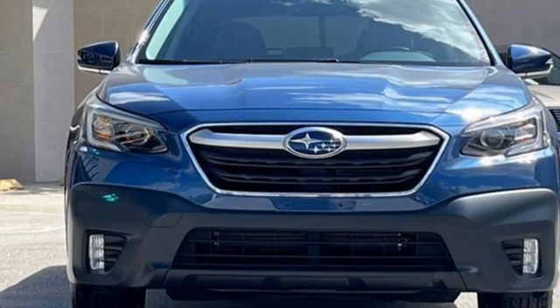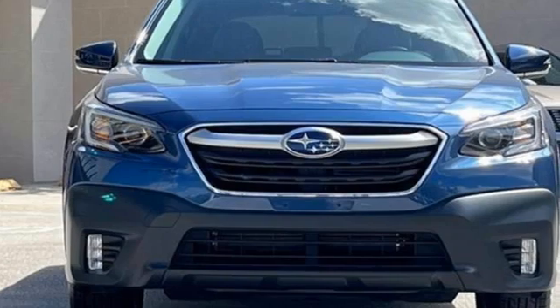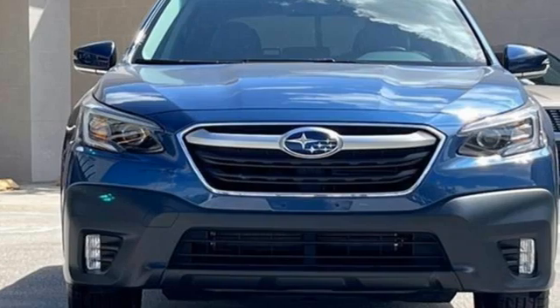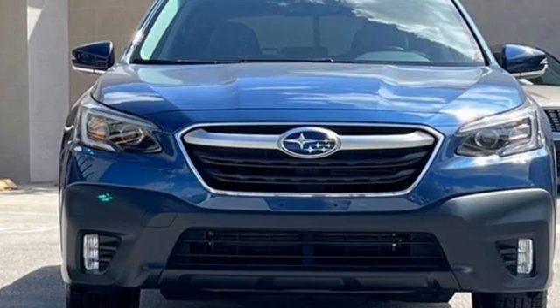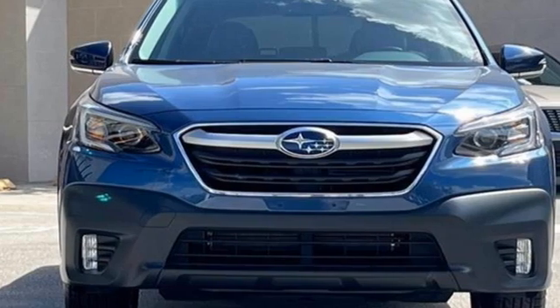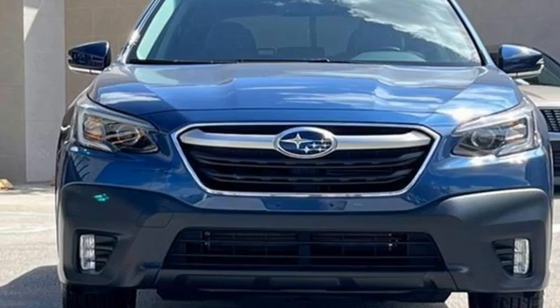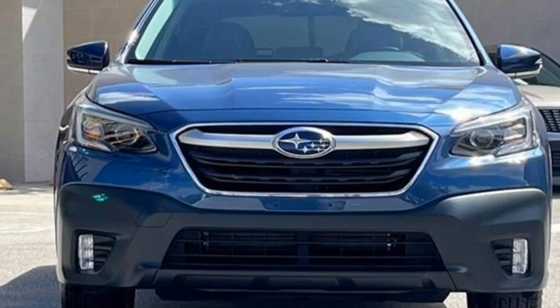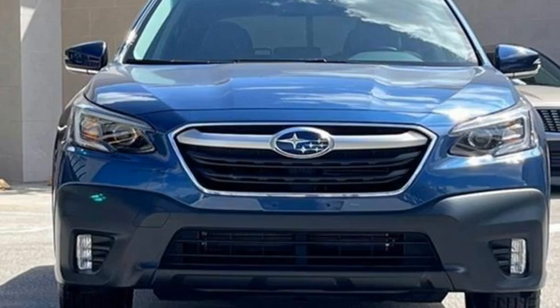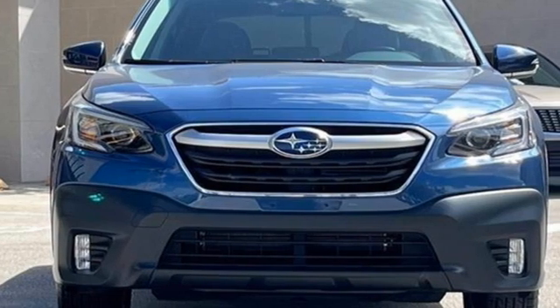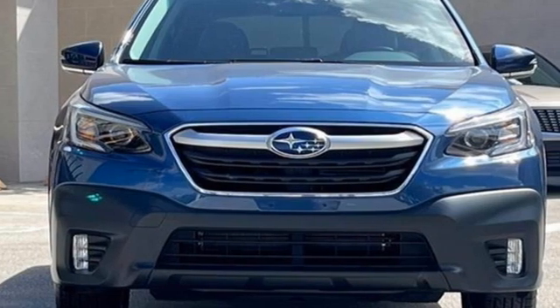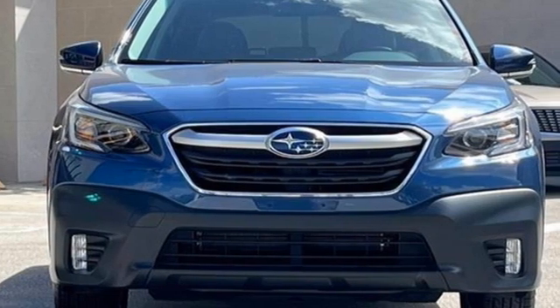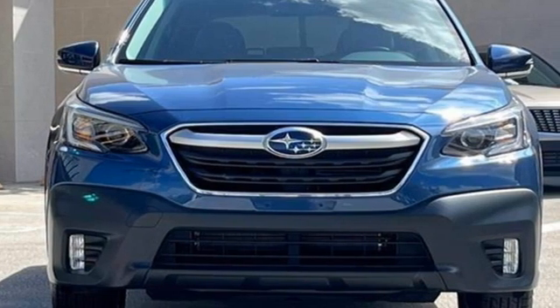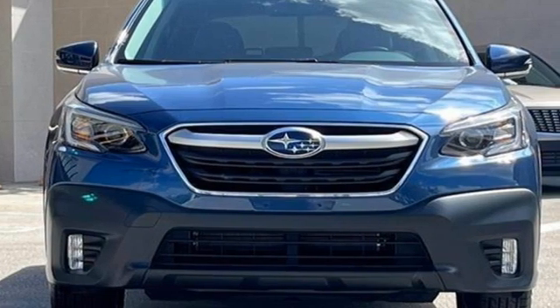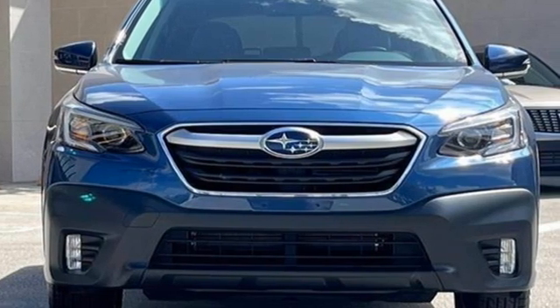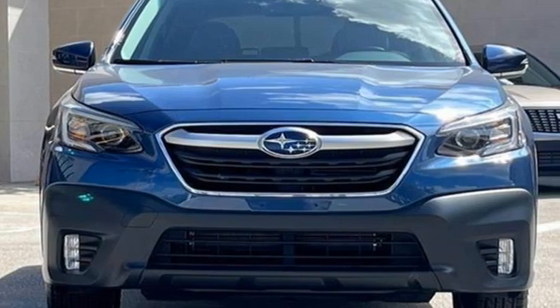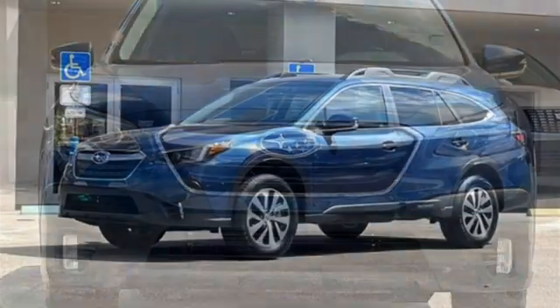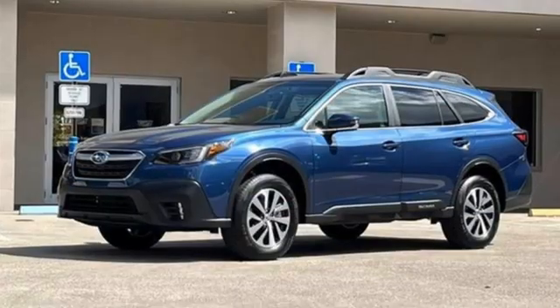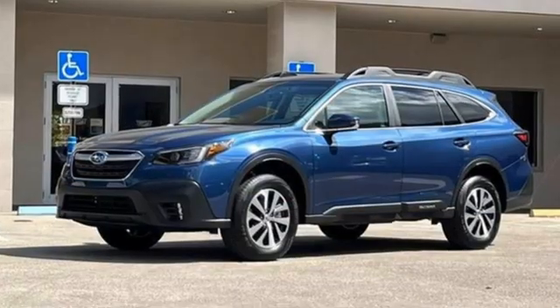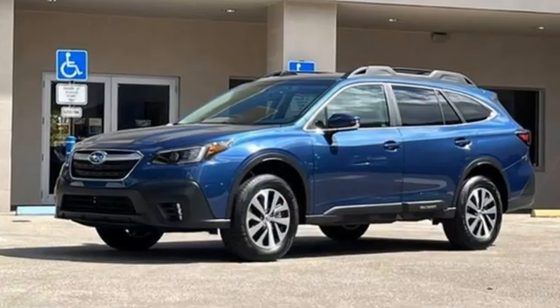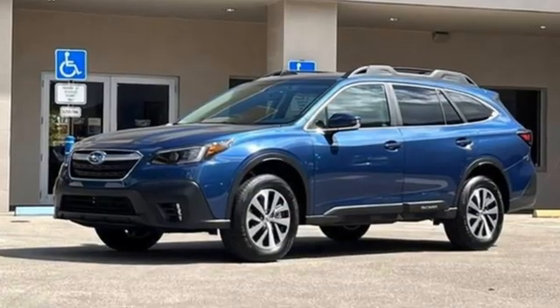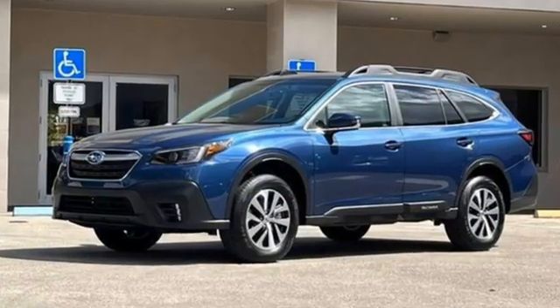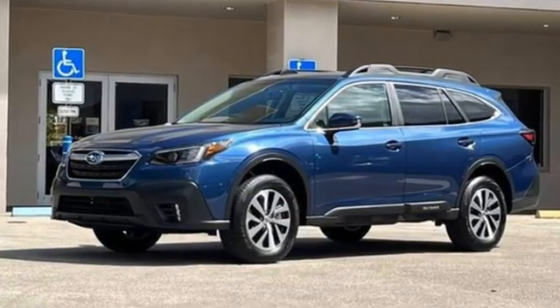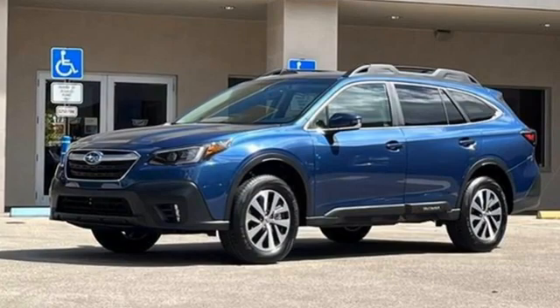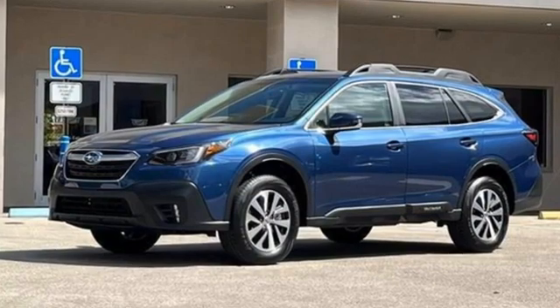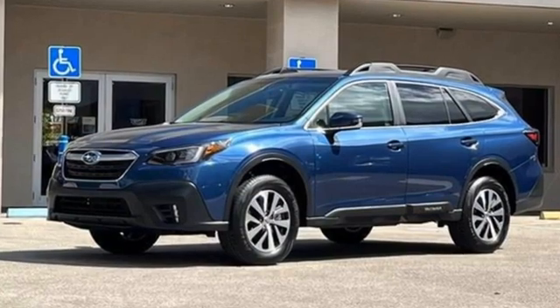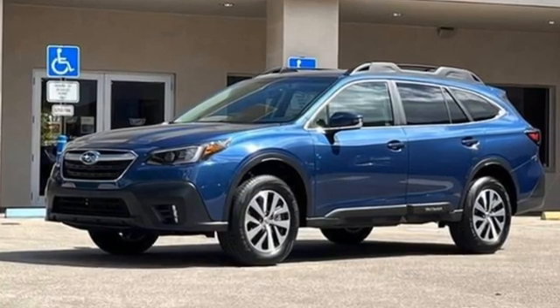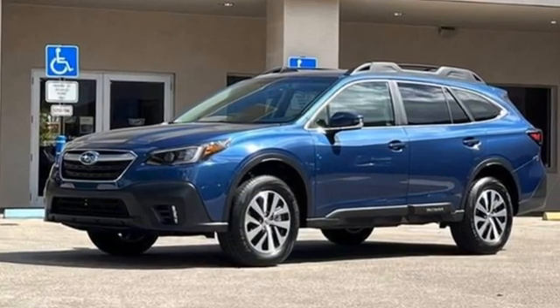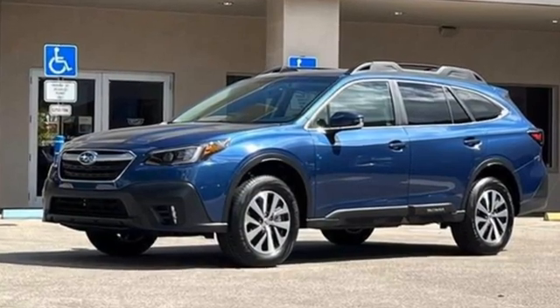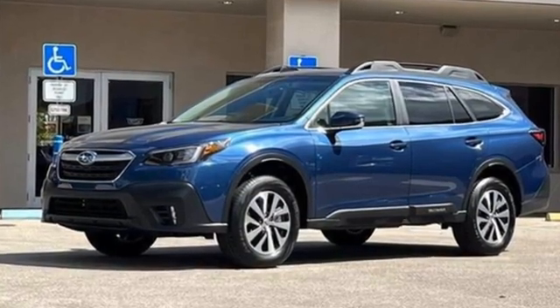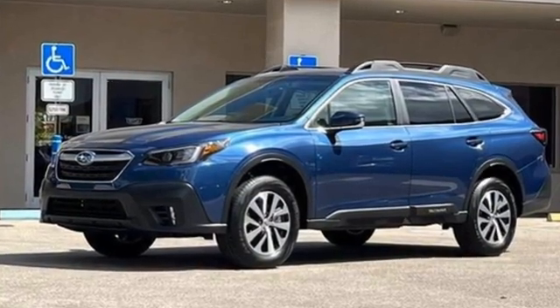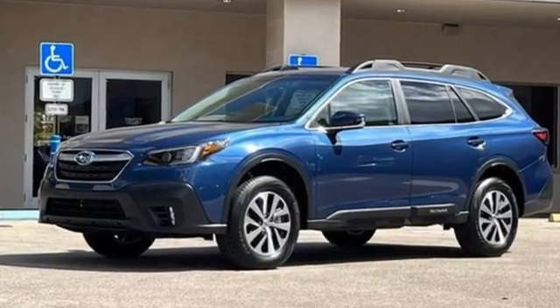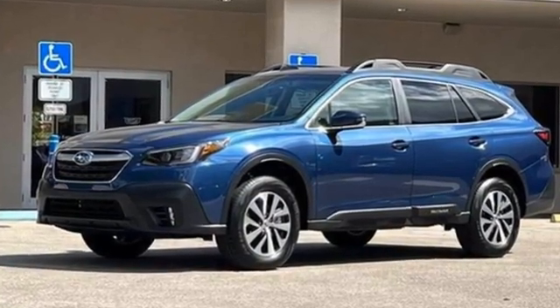Durable, reliable Subaru. If you've been waiting for the perfect time for a test drive, the time is now. Experience it today.